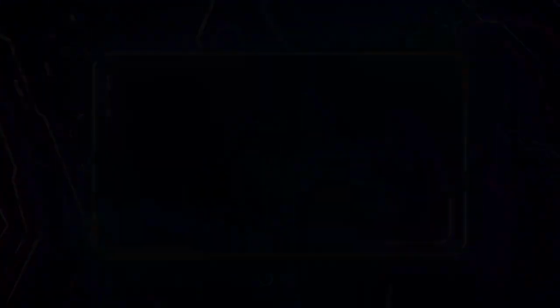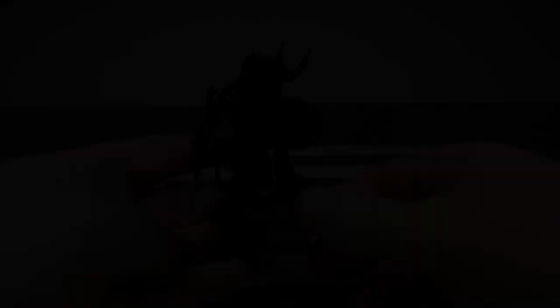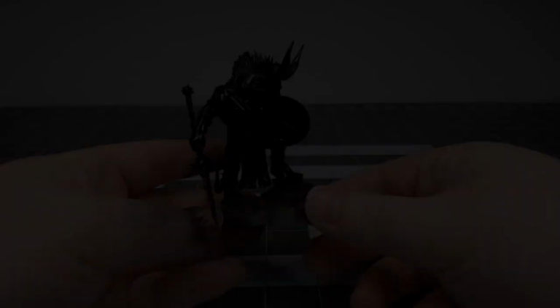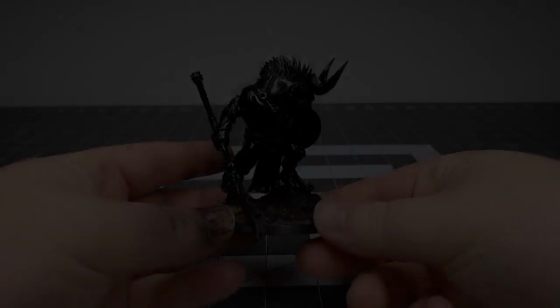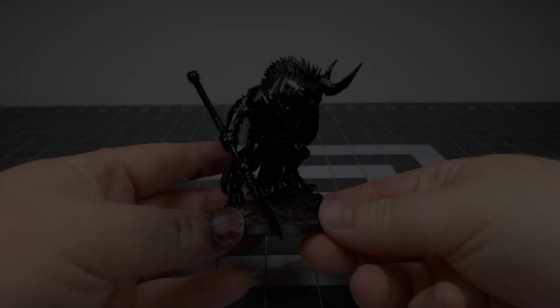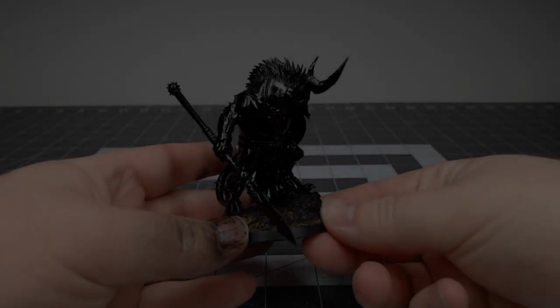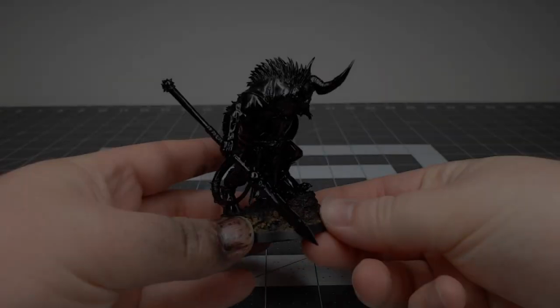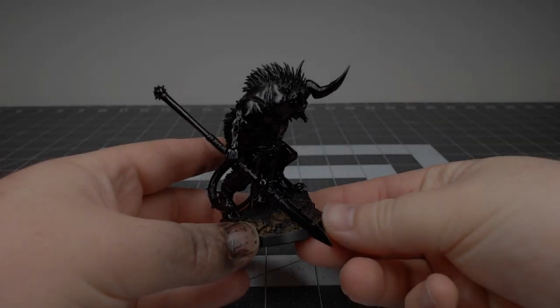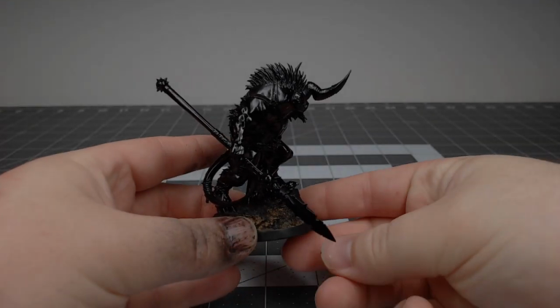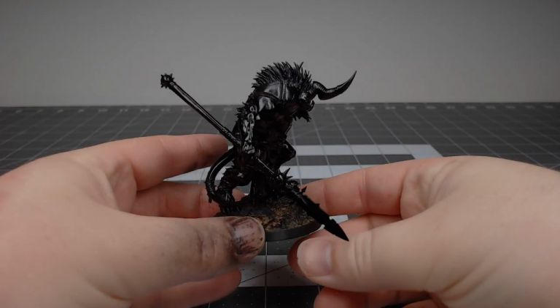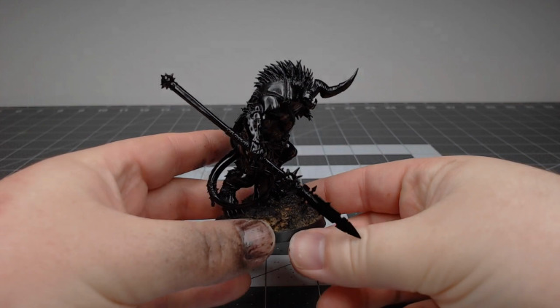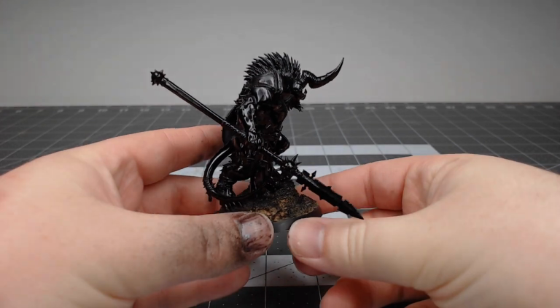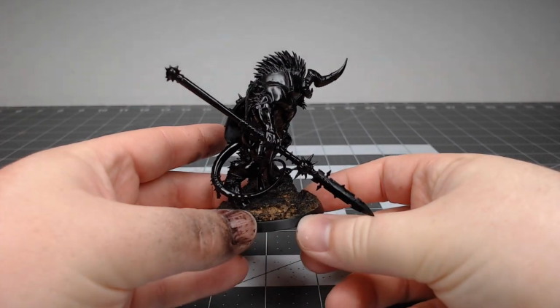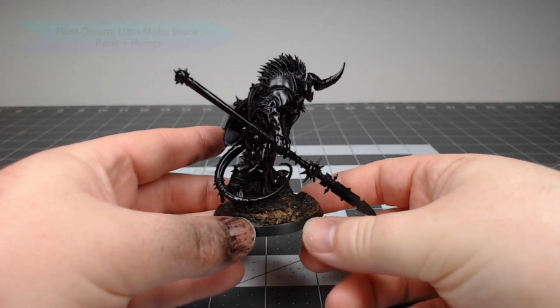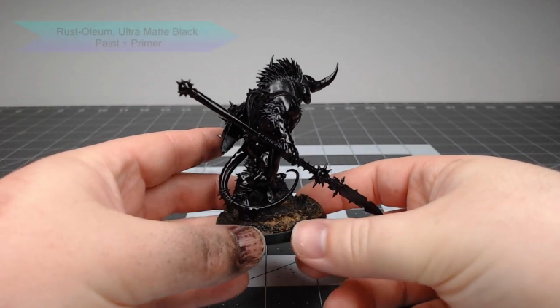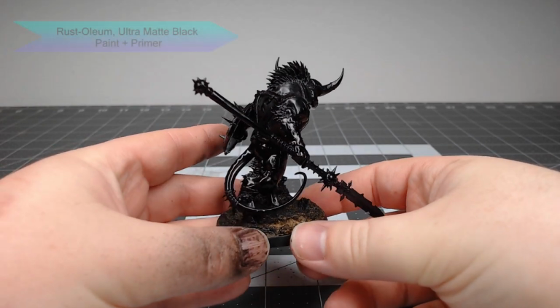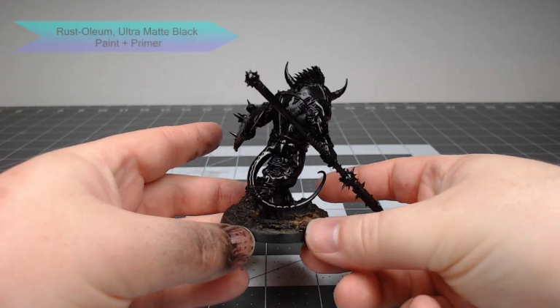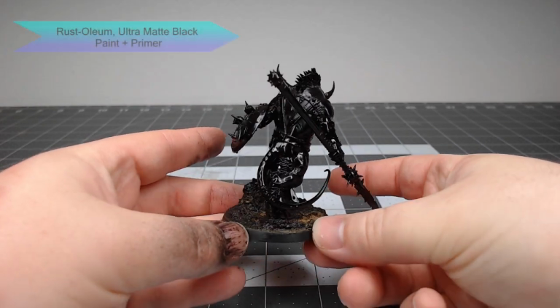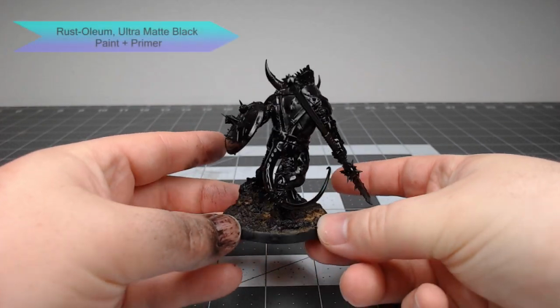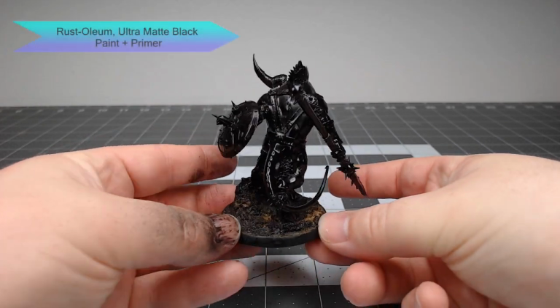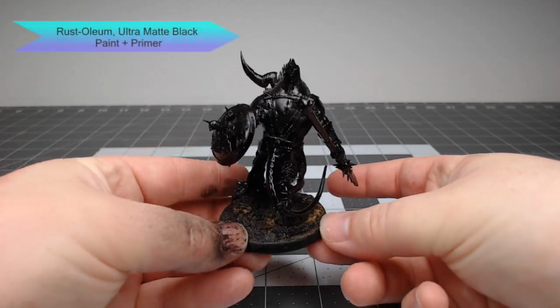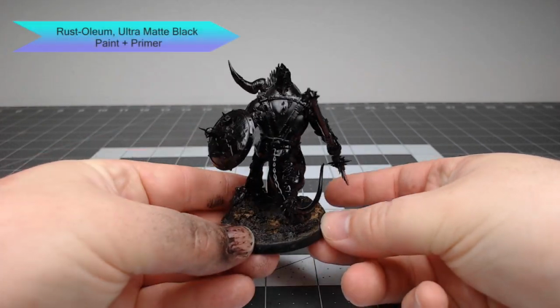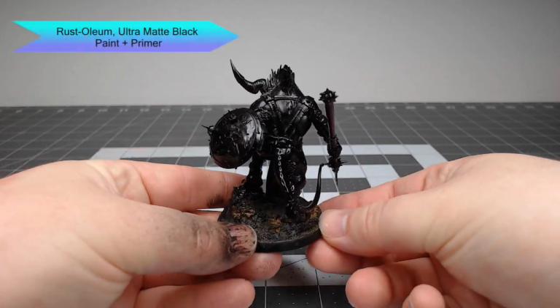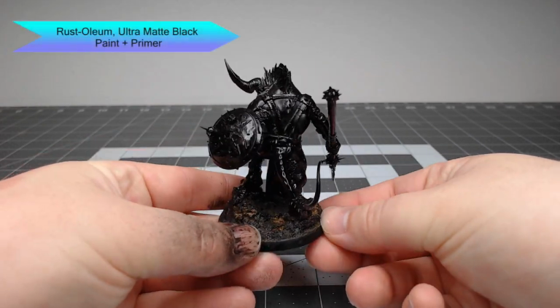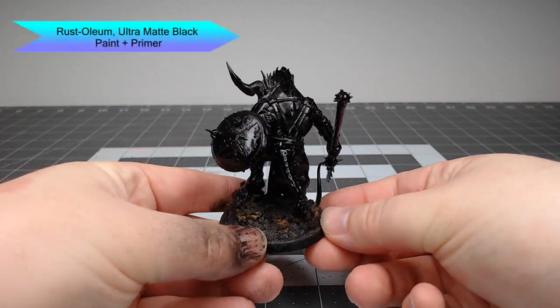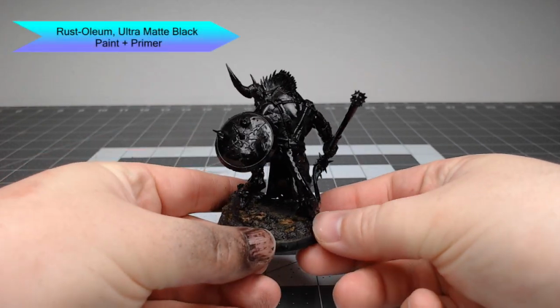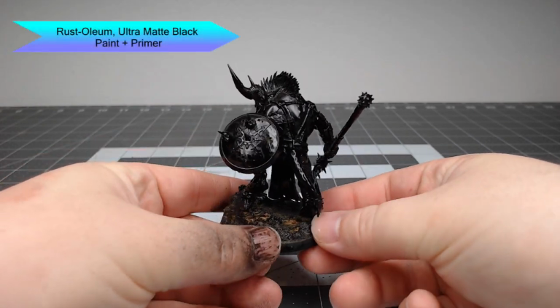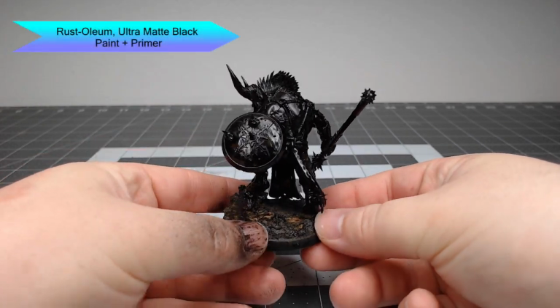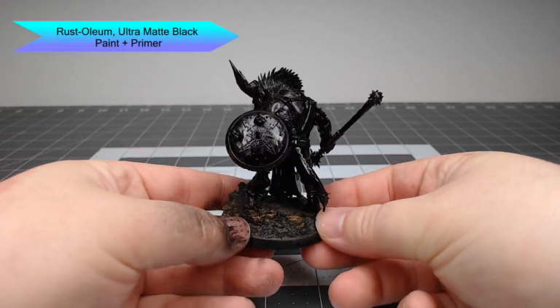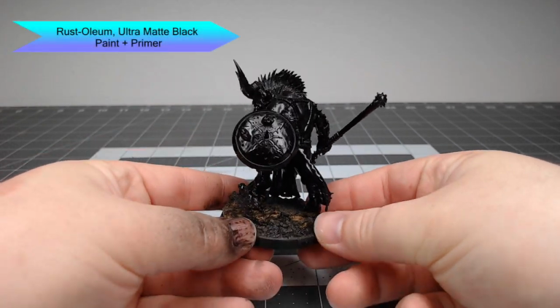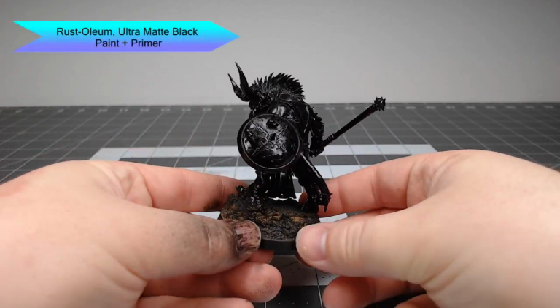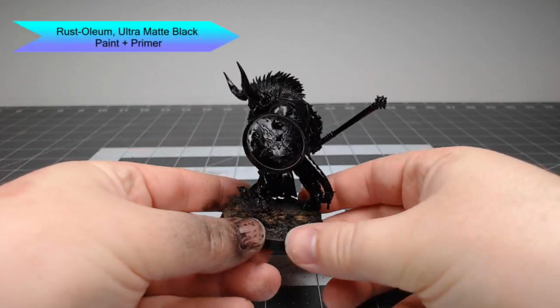To get this model ready for painting, I've primed it using Rustoleum's ultramatte black paint plus primer.